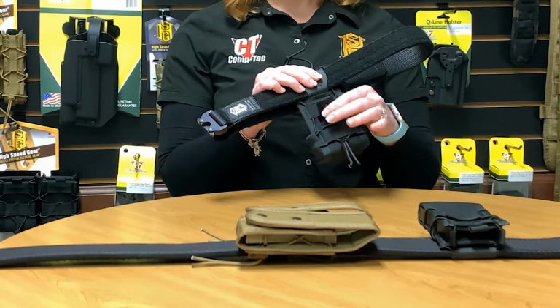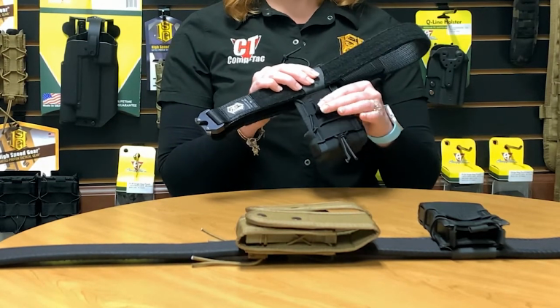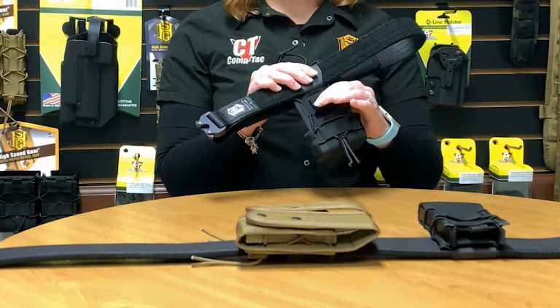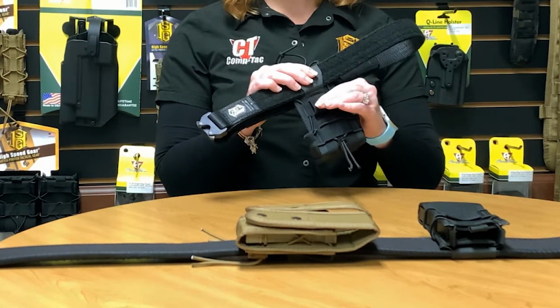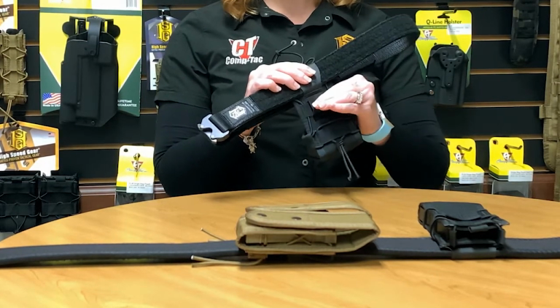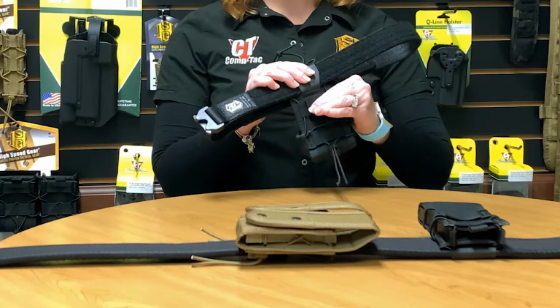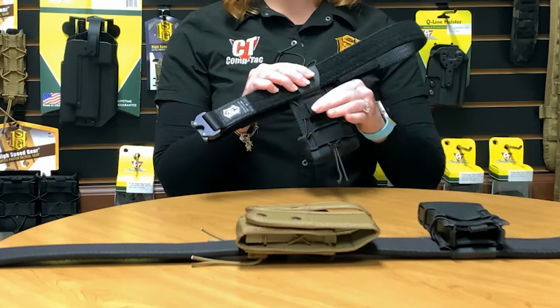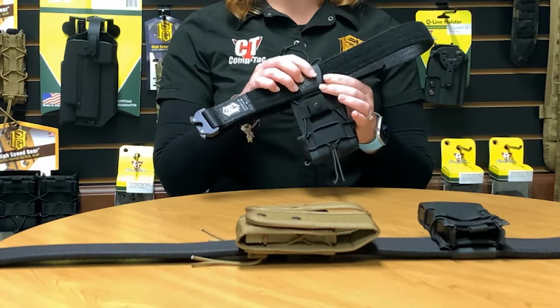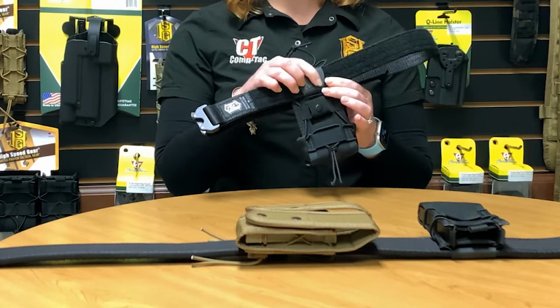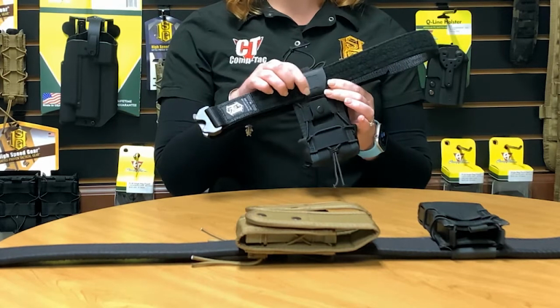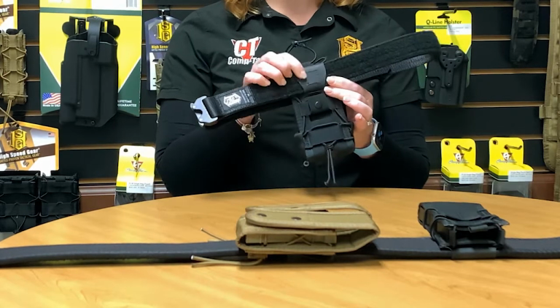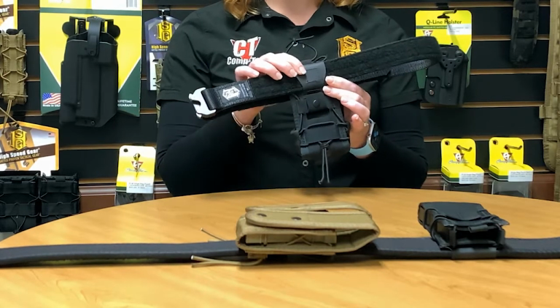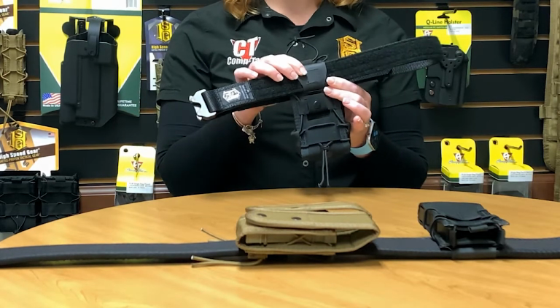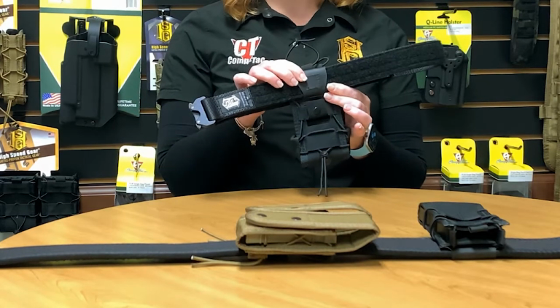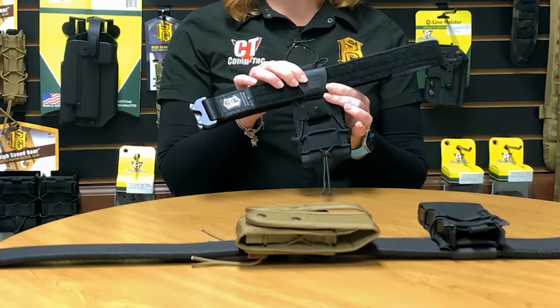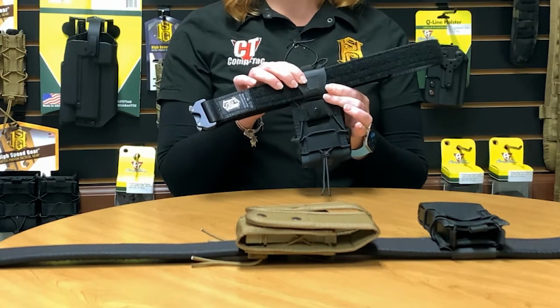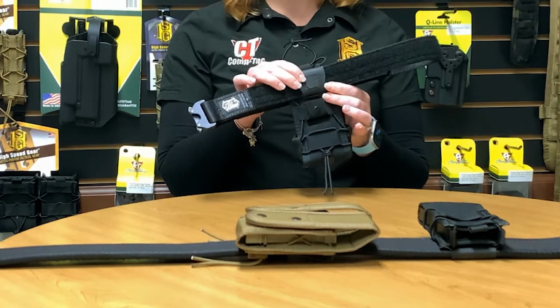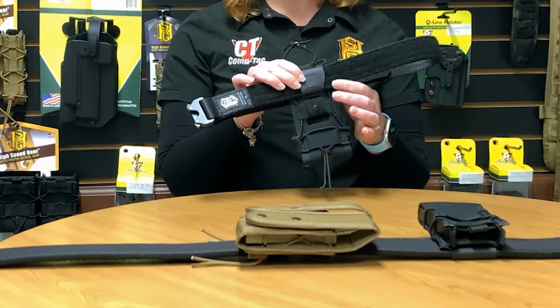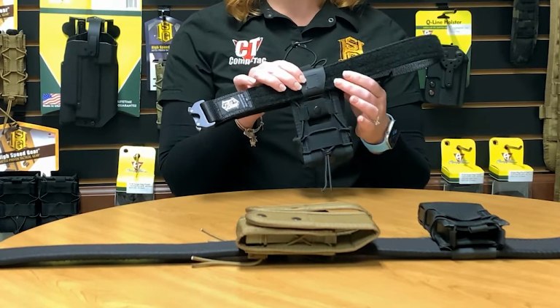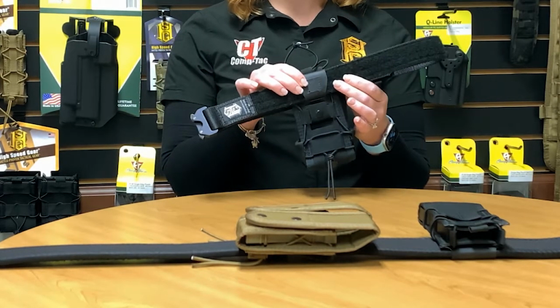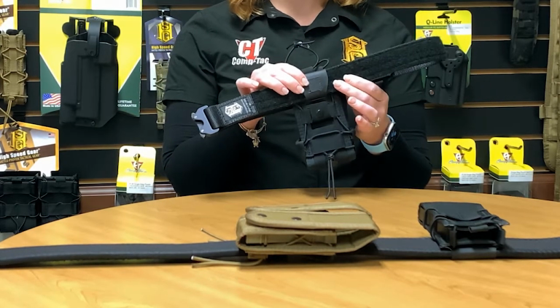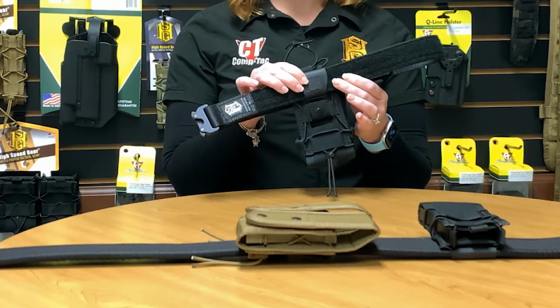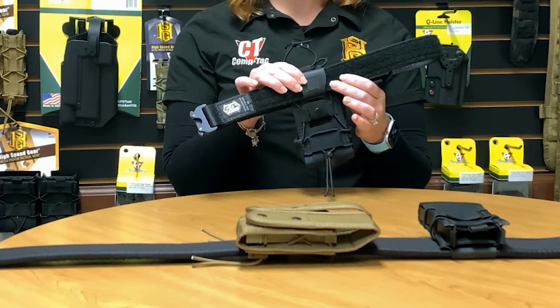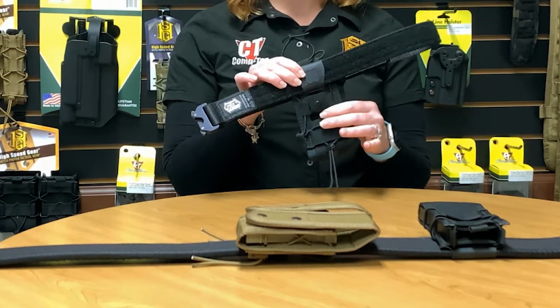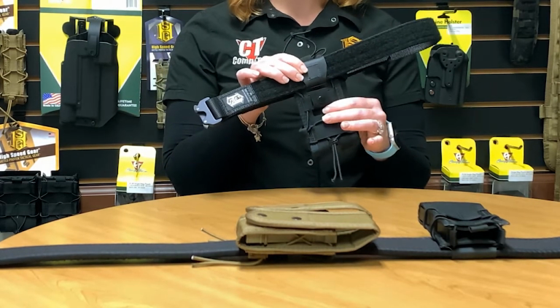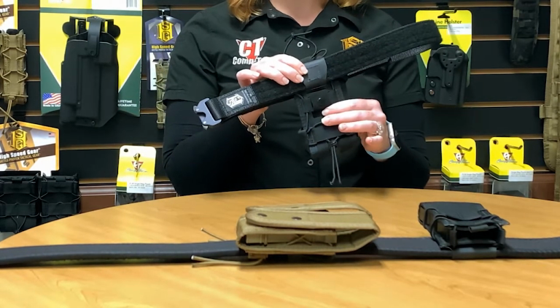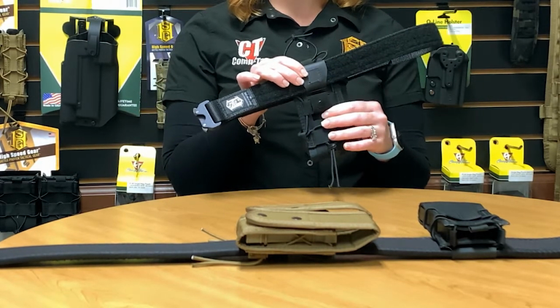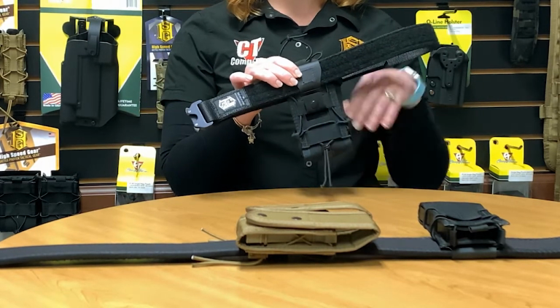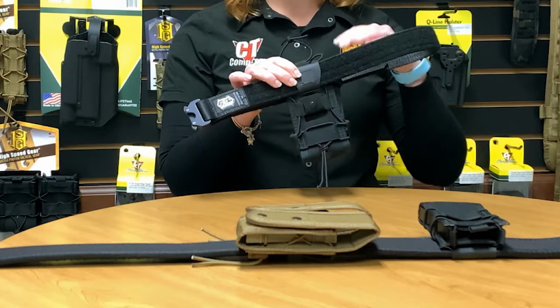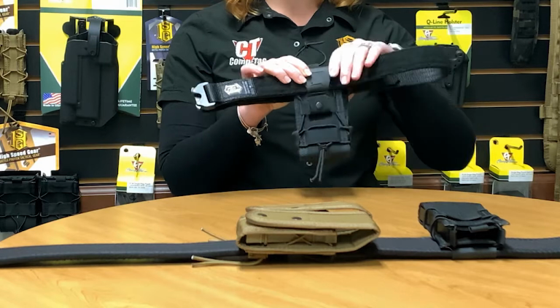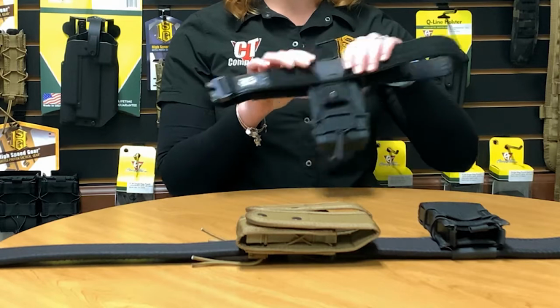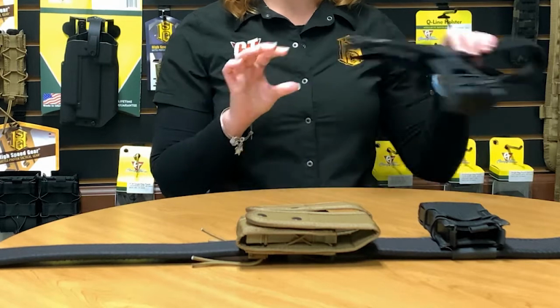The snap closure and this small piece of belt on the inside are giving you that added security so your pouches won't move around once they're mounted.